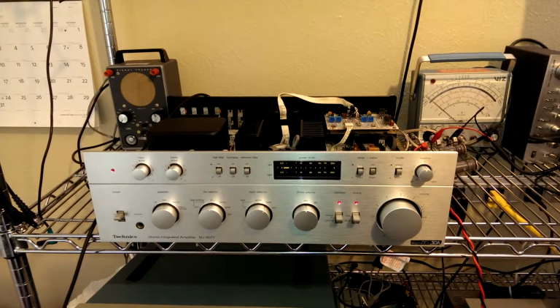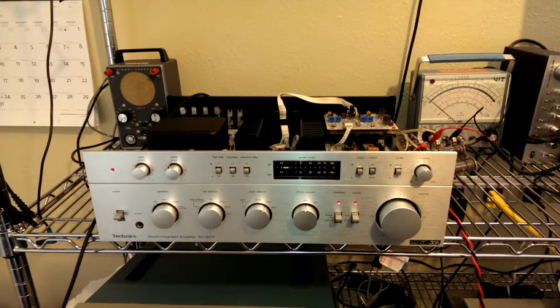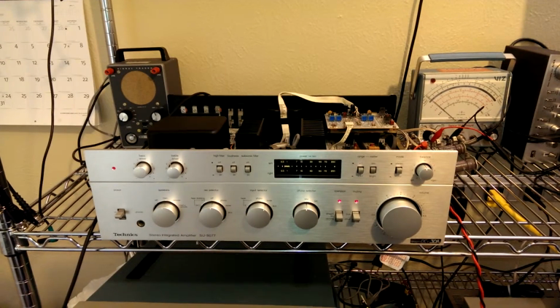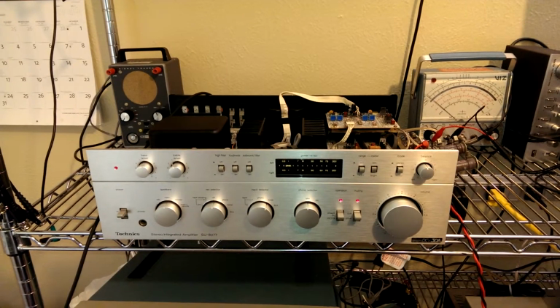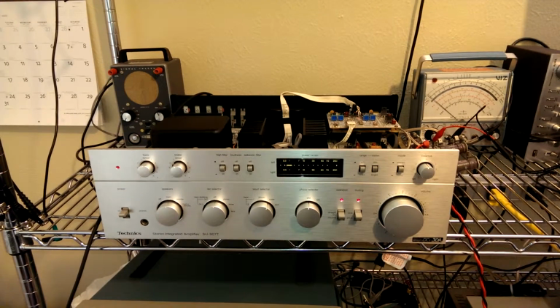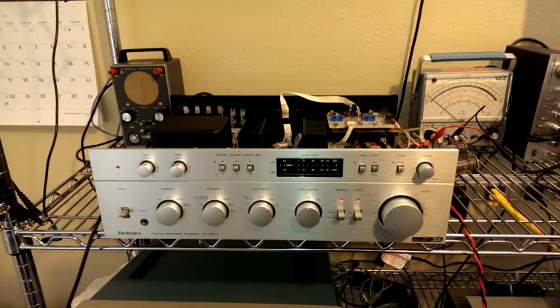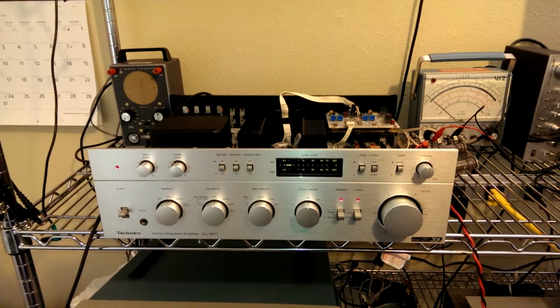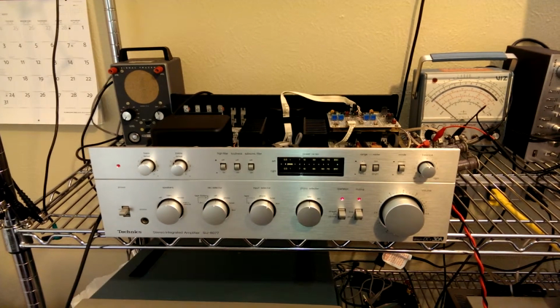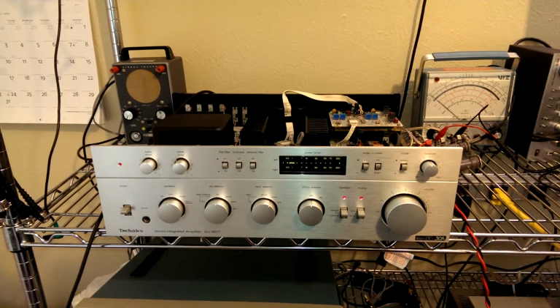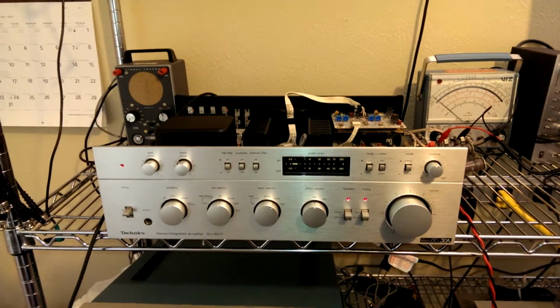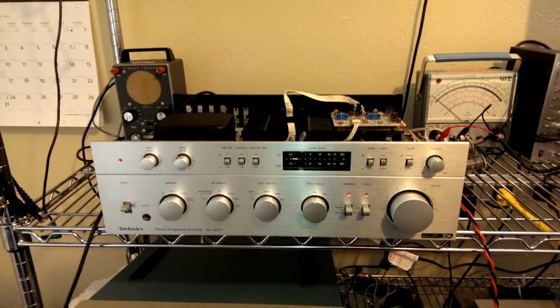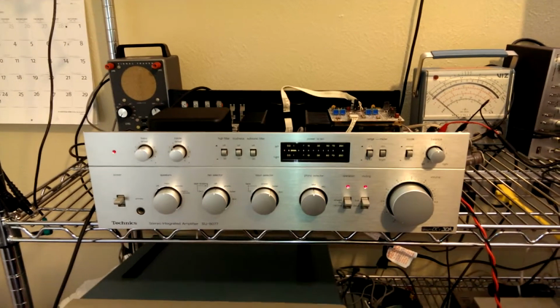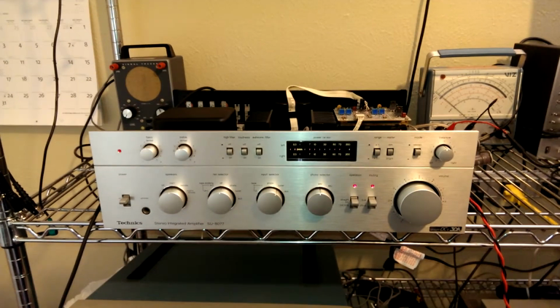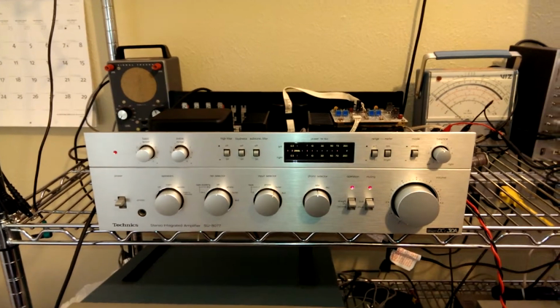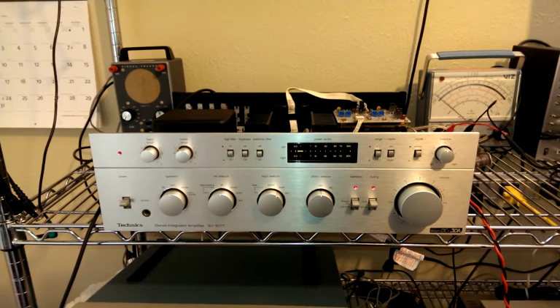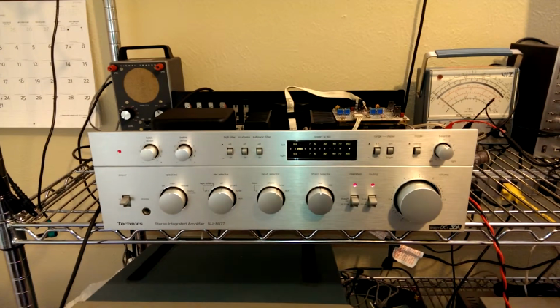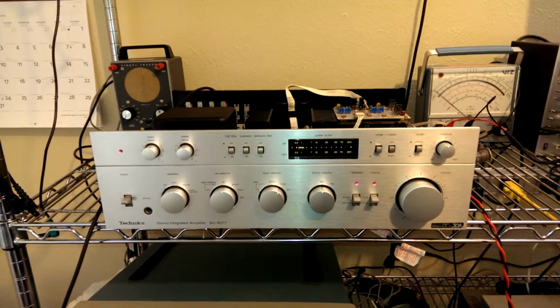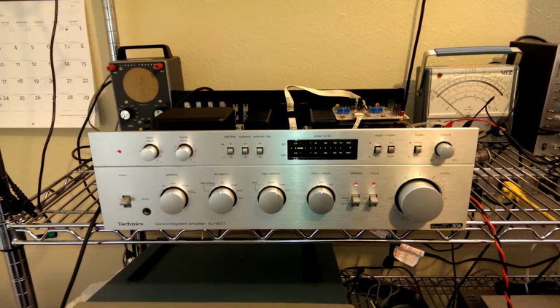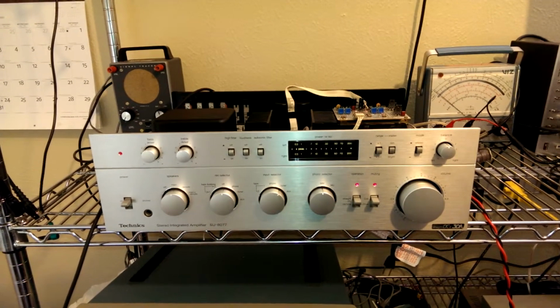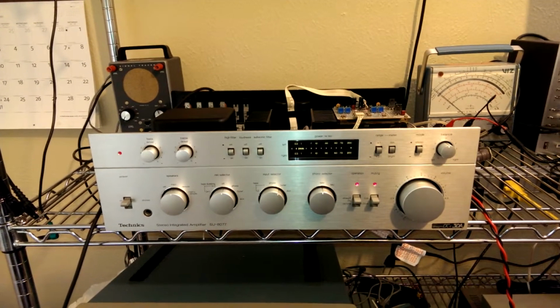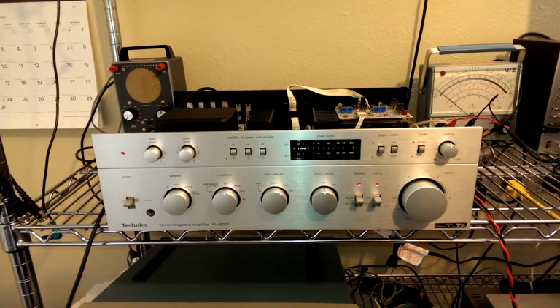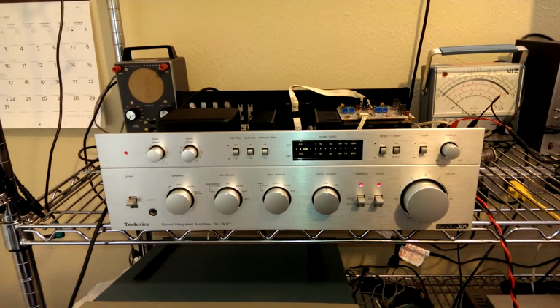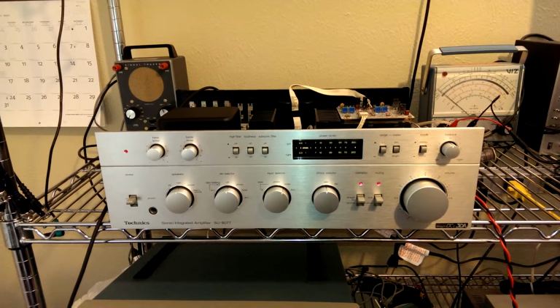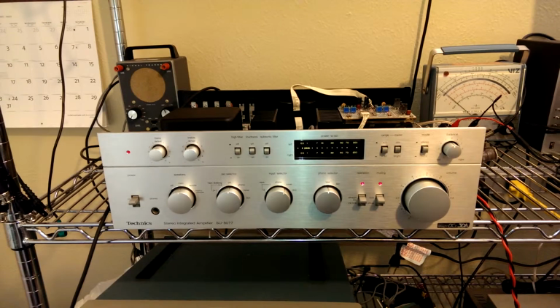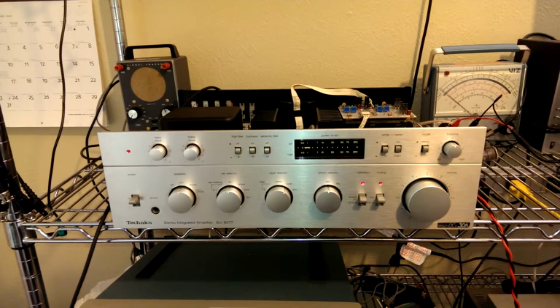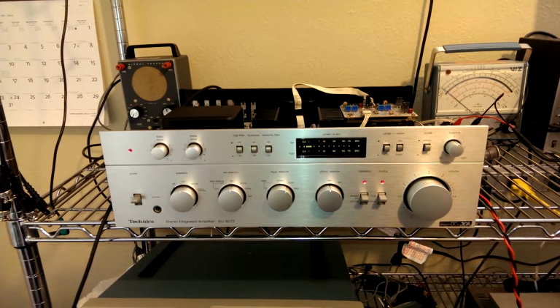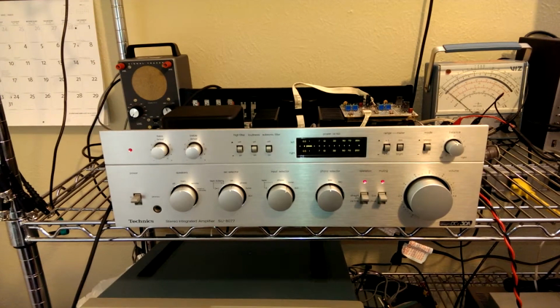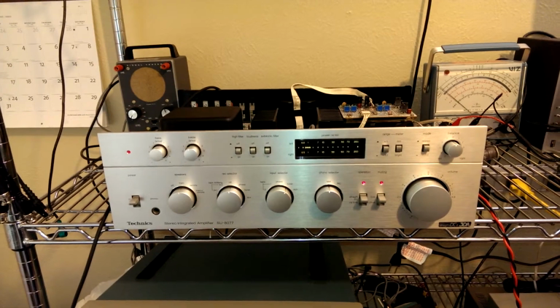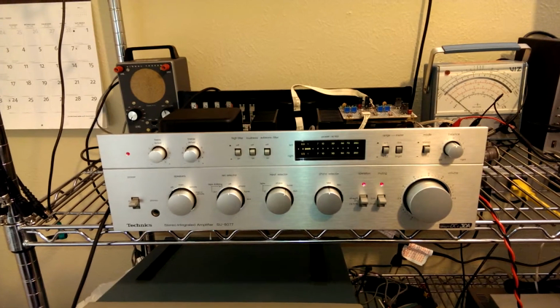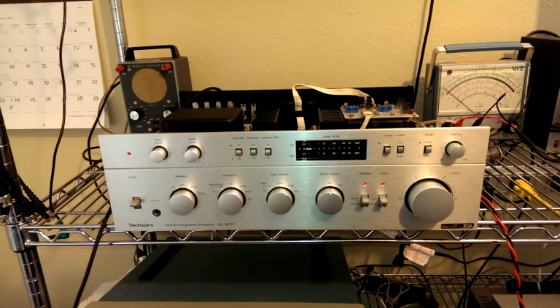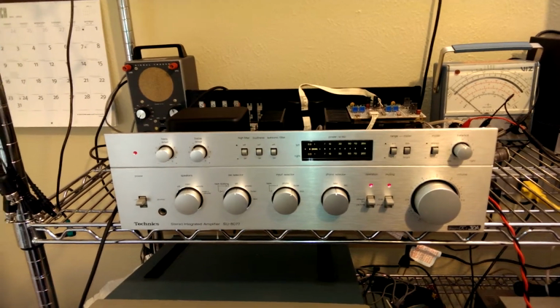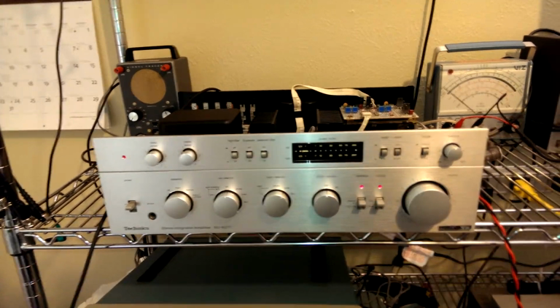Okay, it's on the measurement platform, our Technics SU8077.